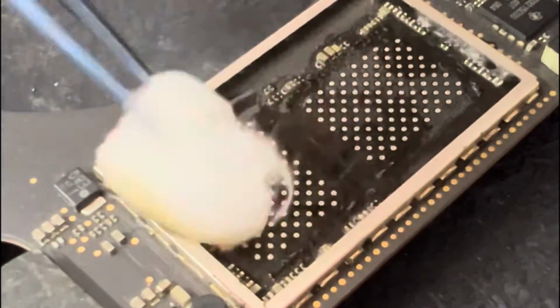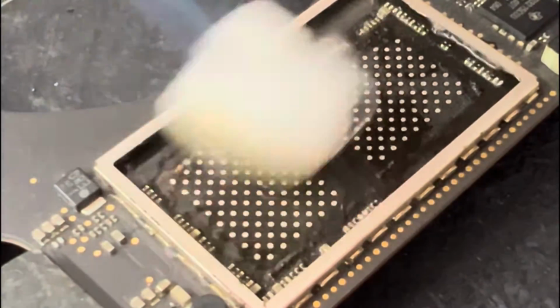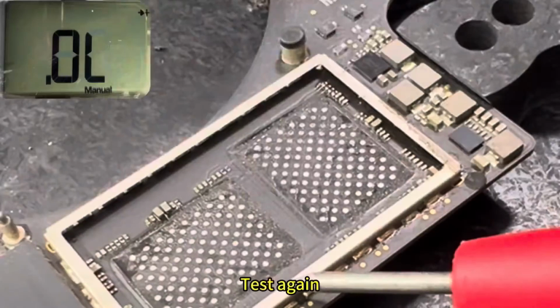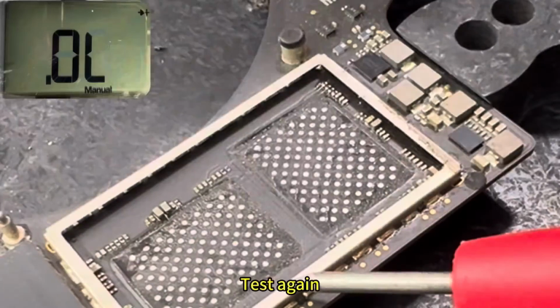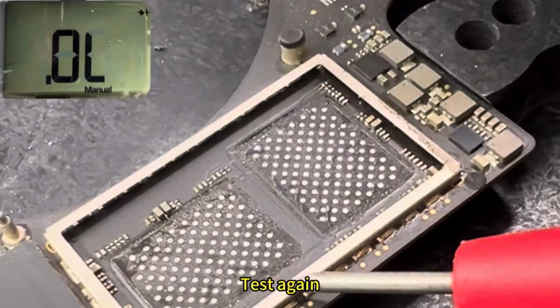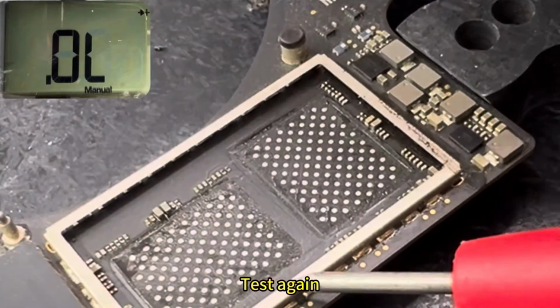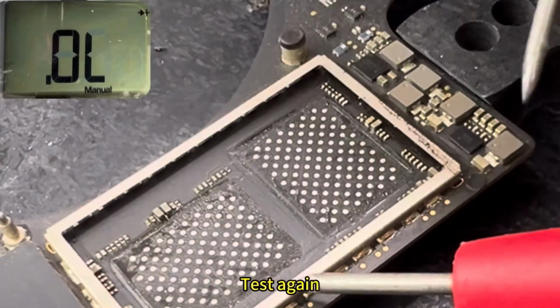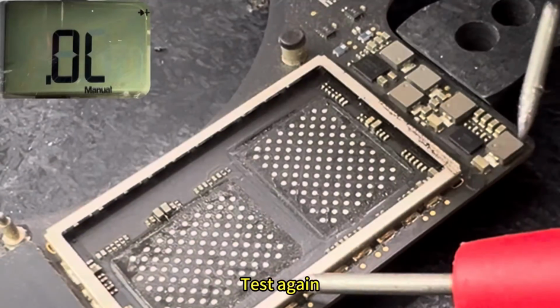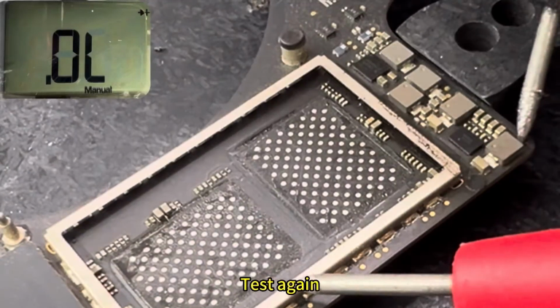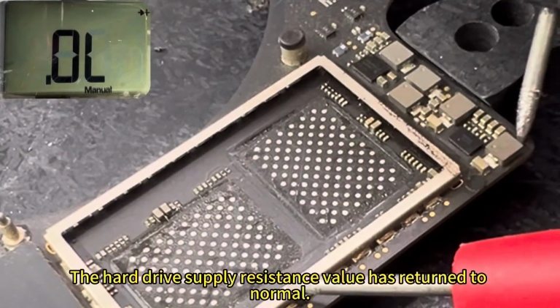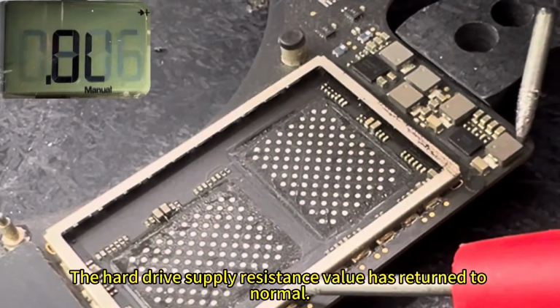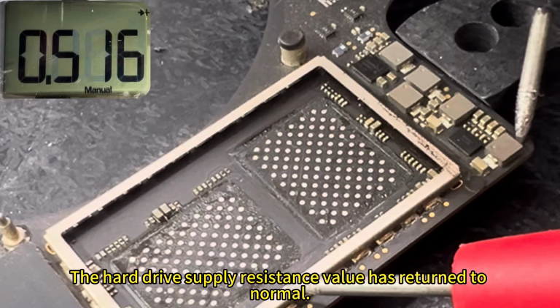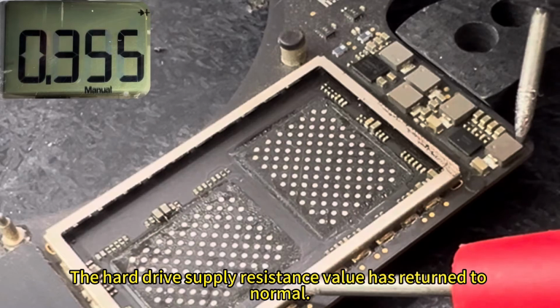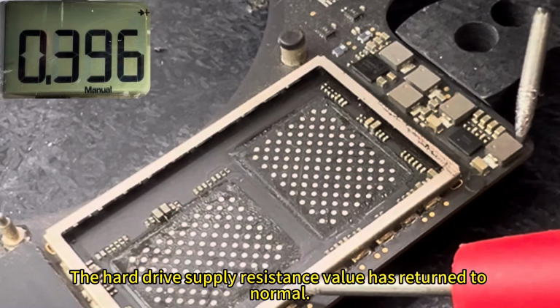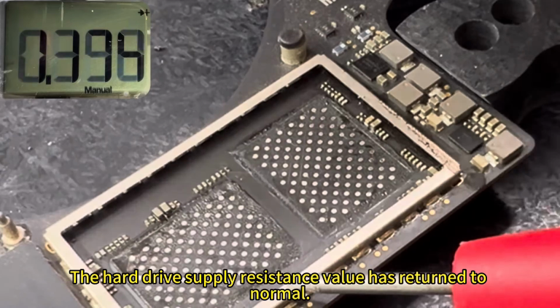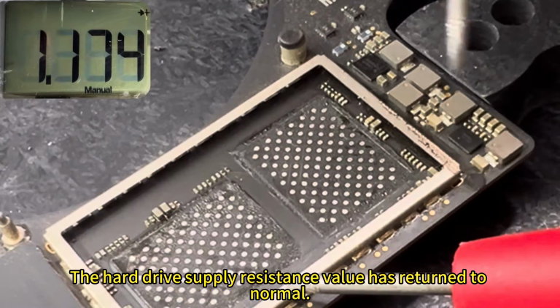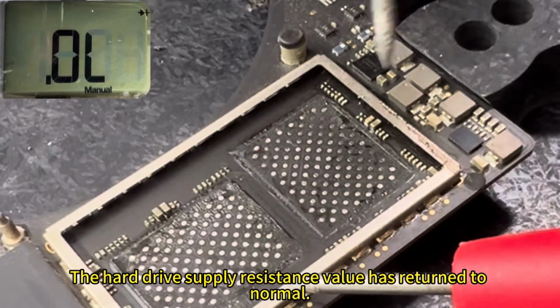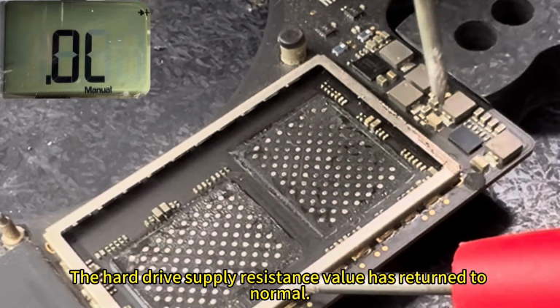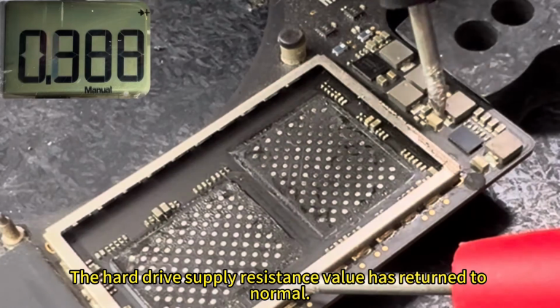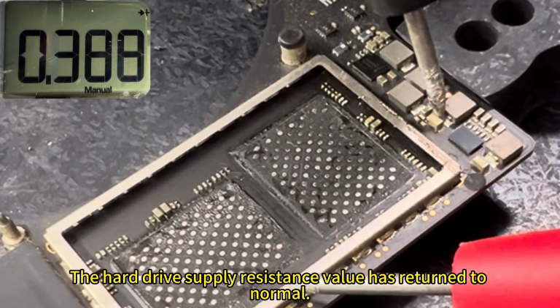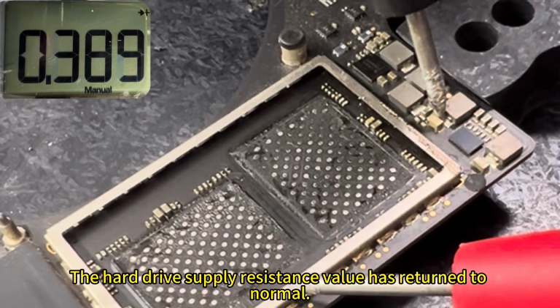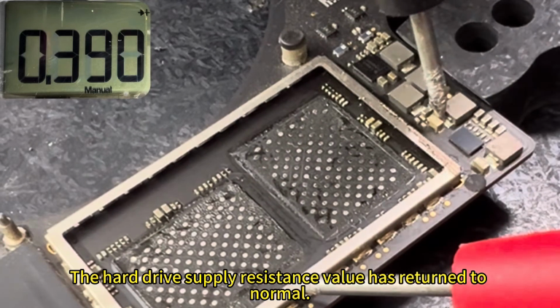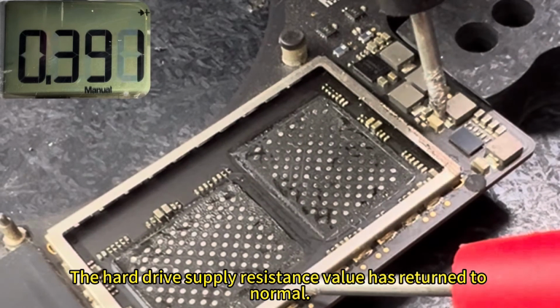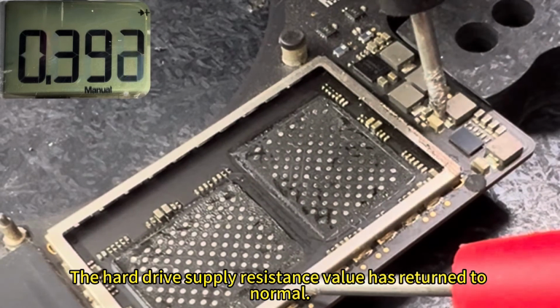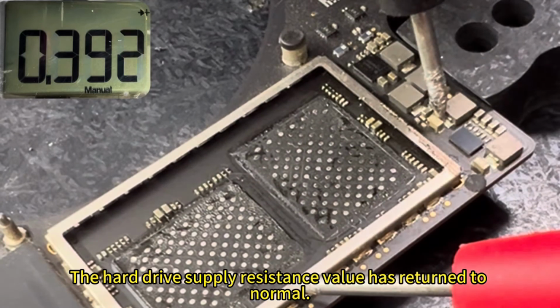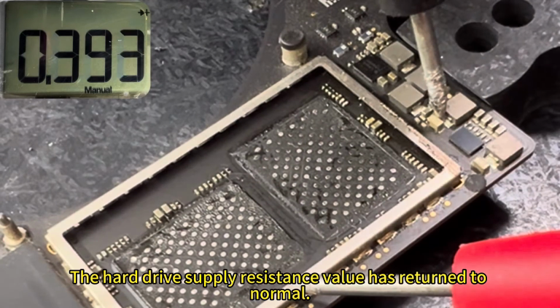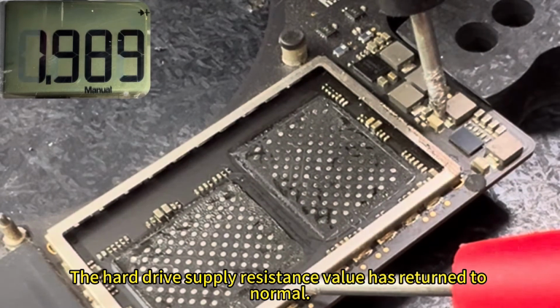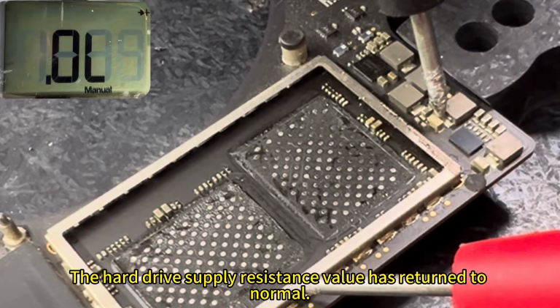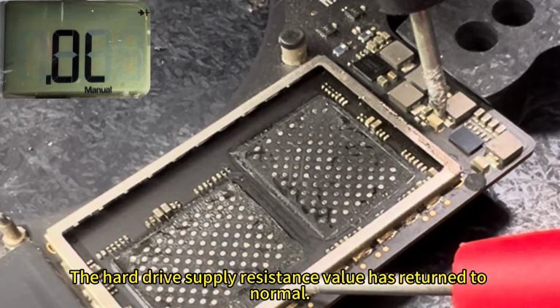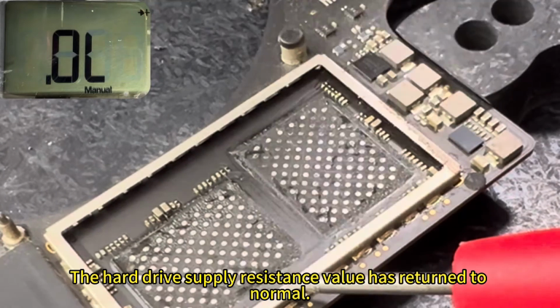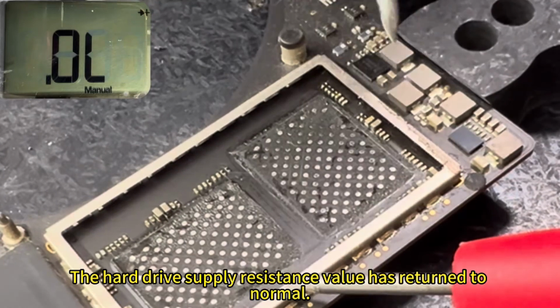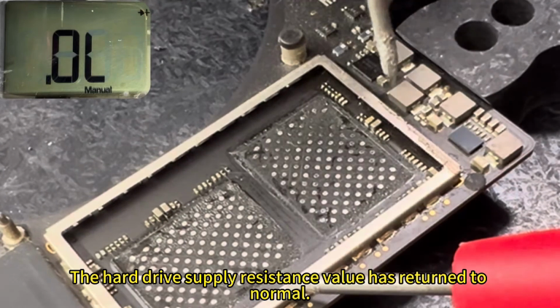Testing again — the hard drive power supply resistance value has returned to normal.